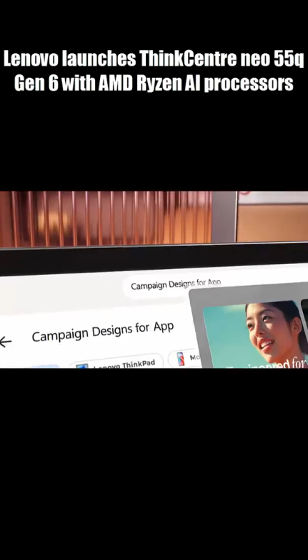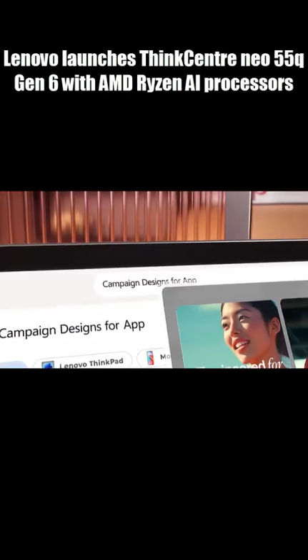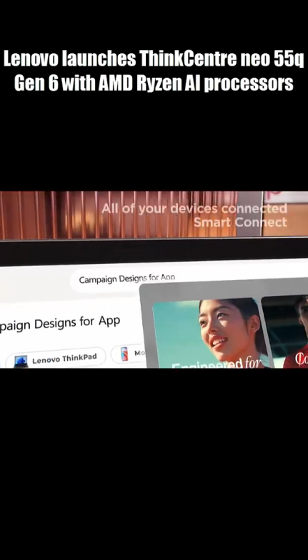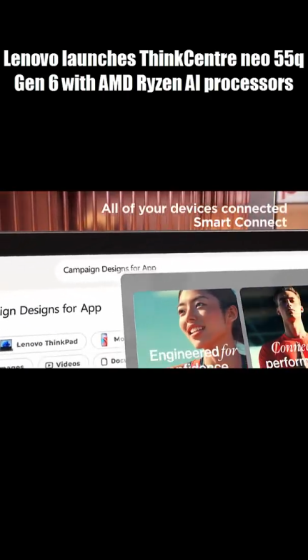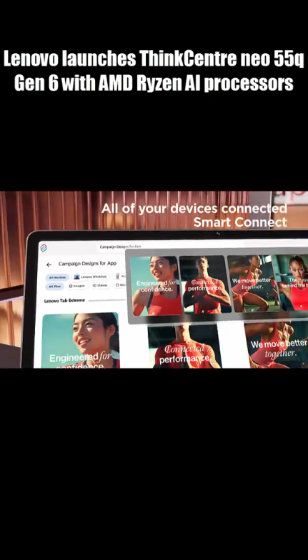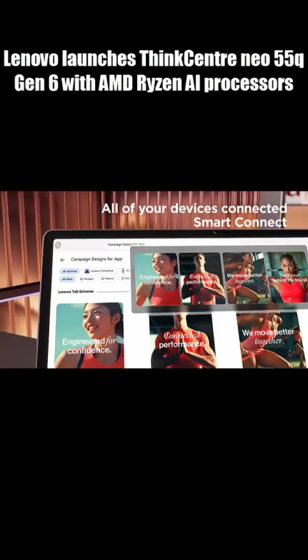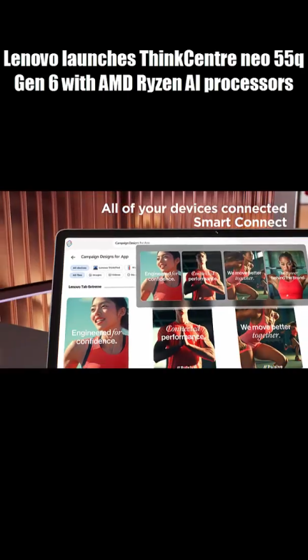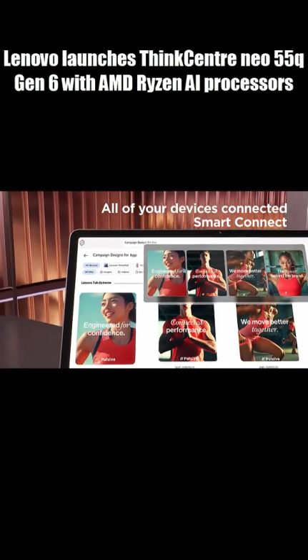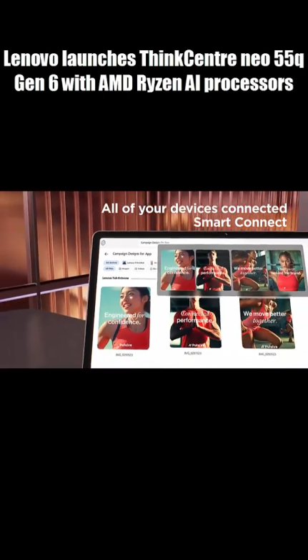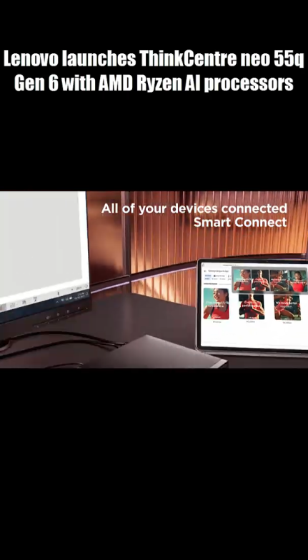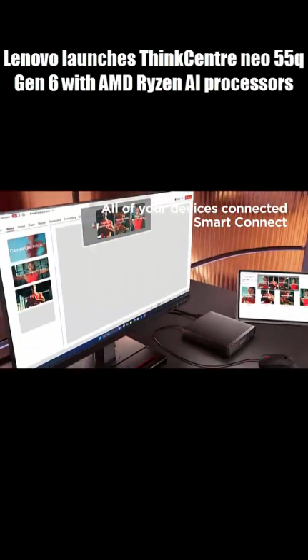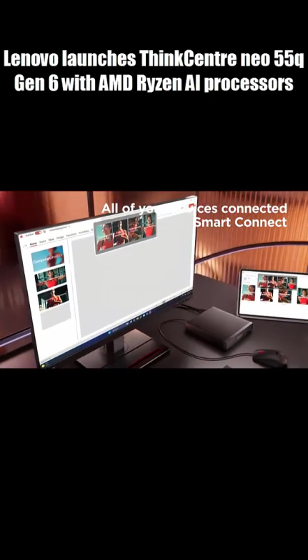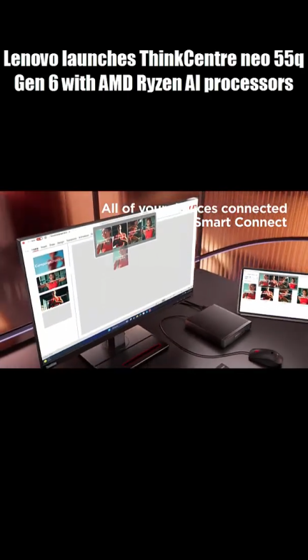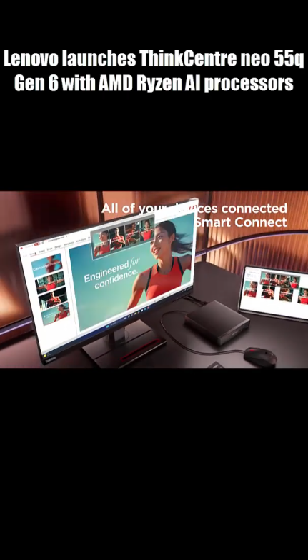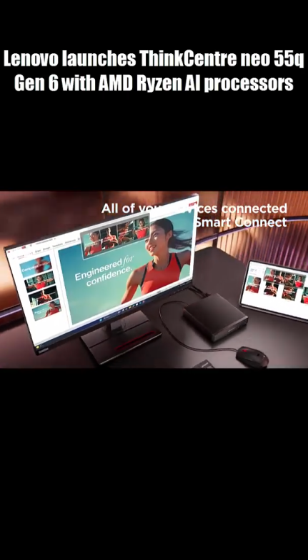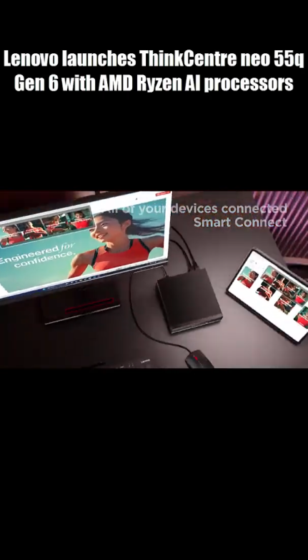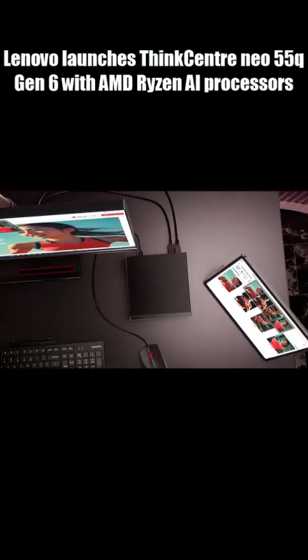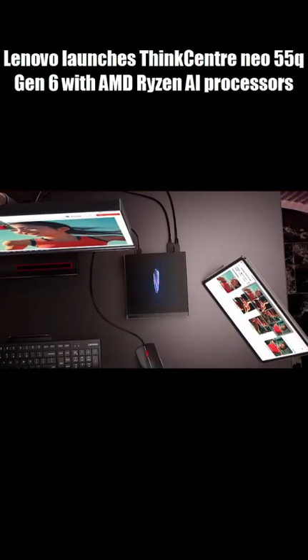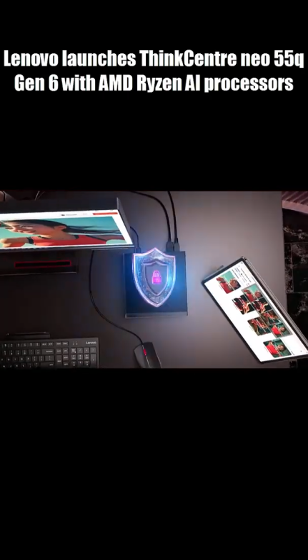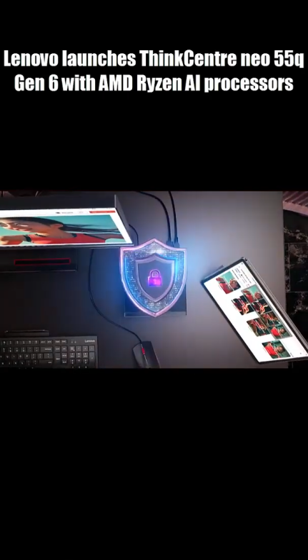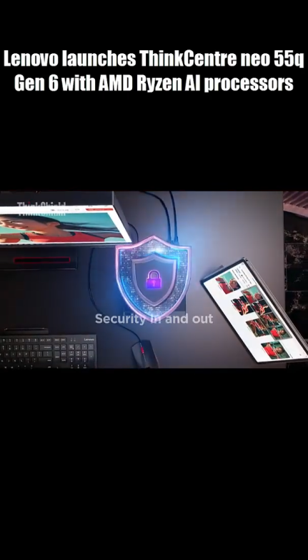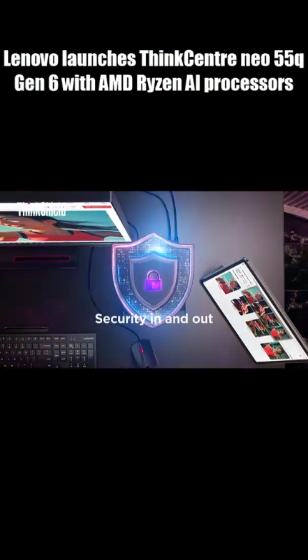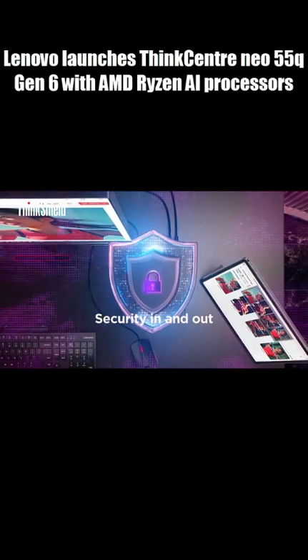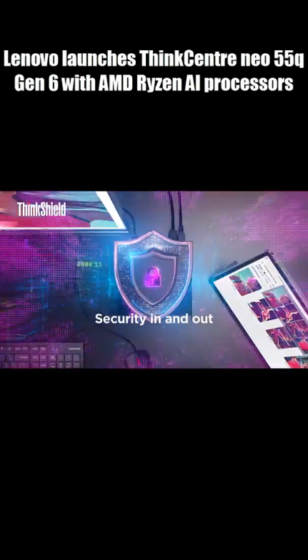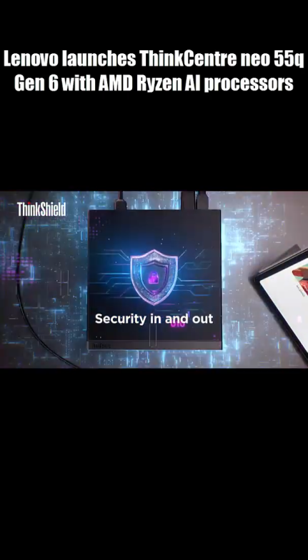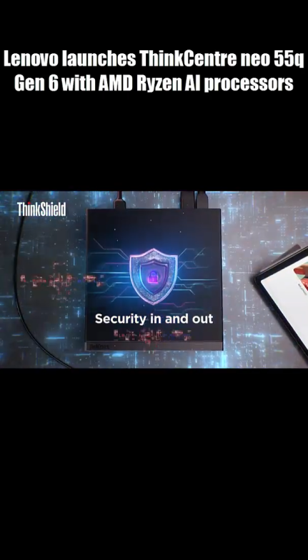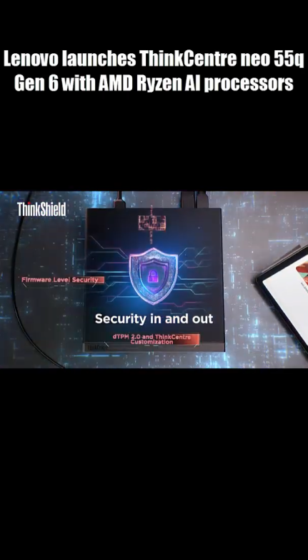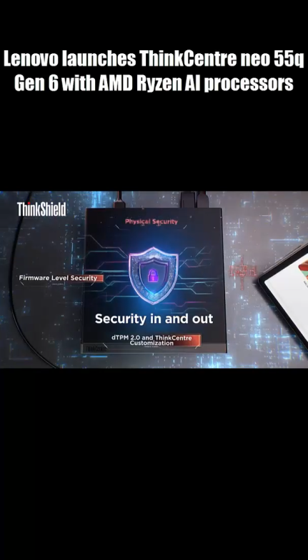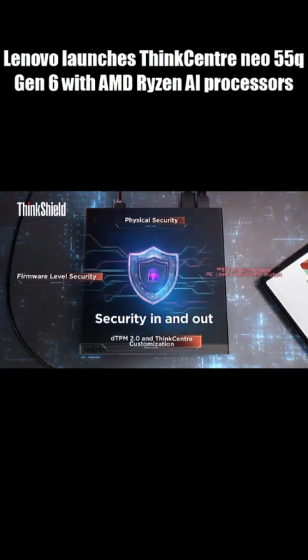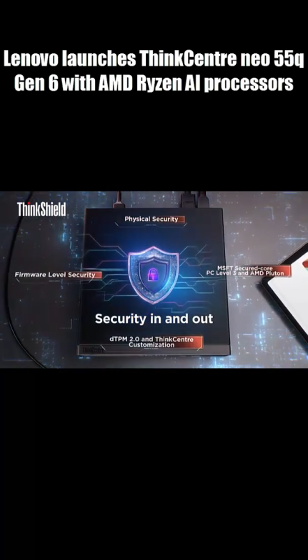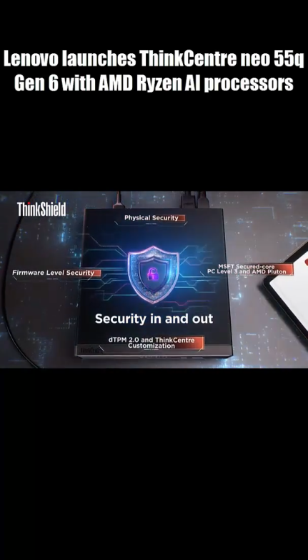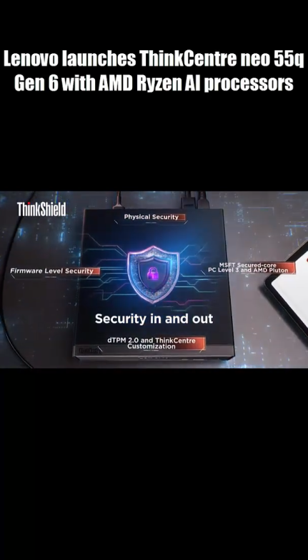Loaded with USB-C, HDMI 2.1, Wi-Fi 7, and Bluetooth 5.4 — connectivity on point.